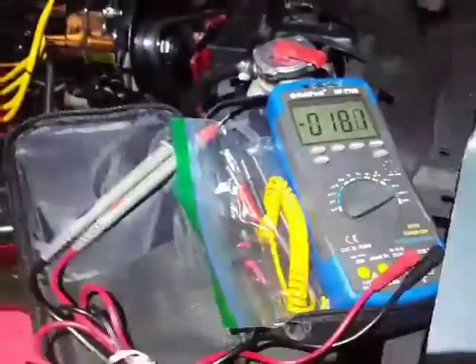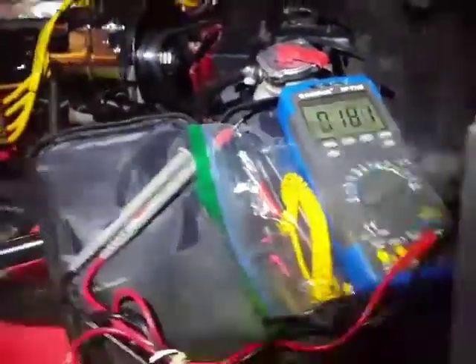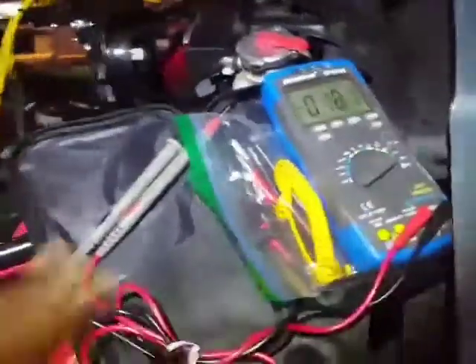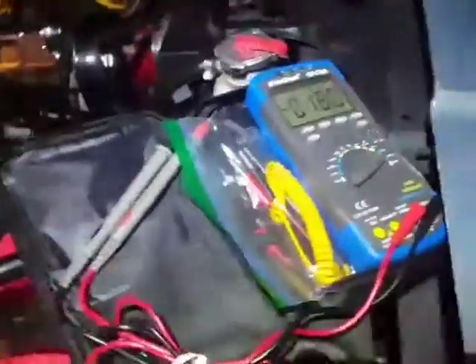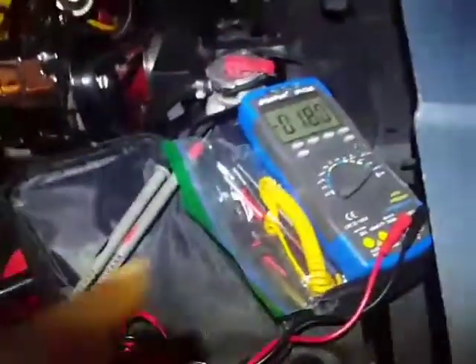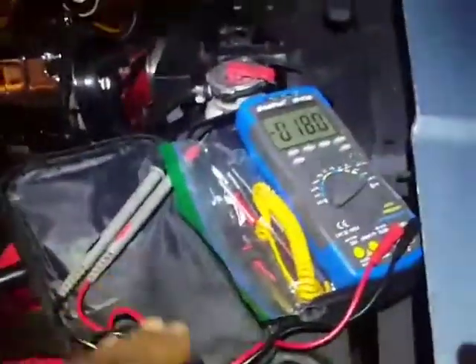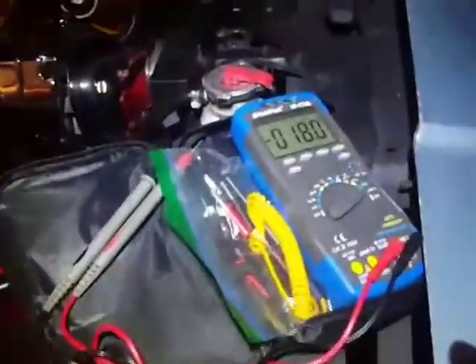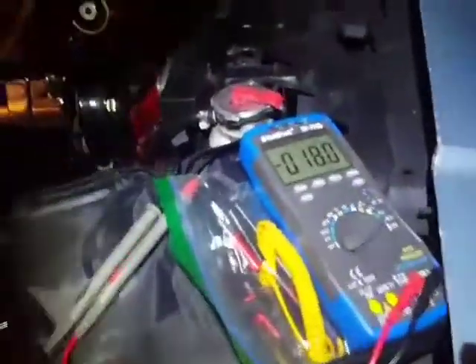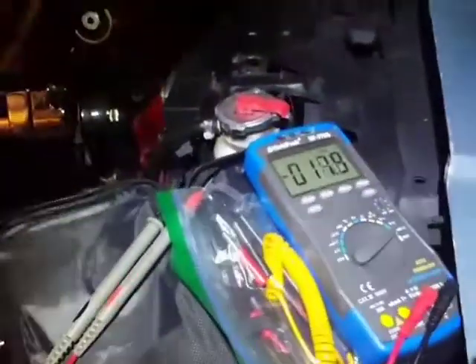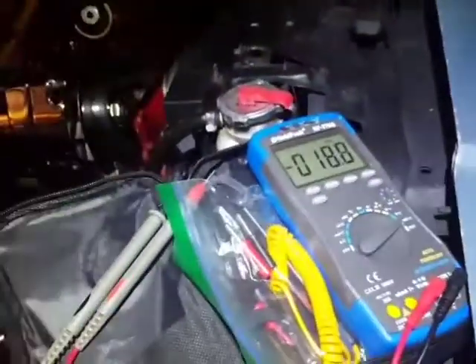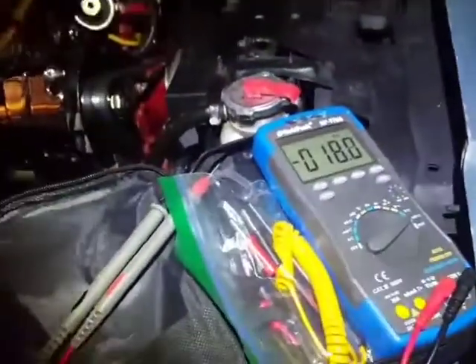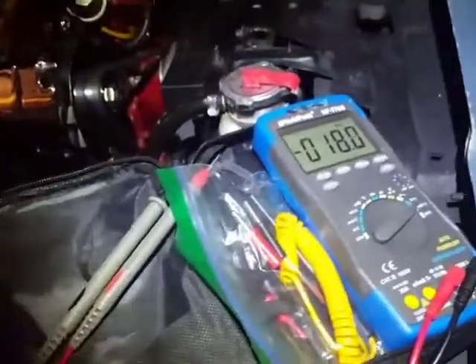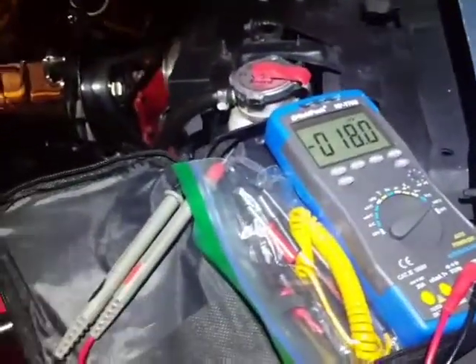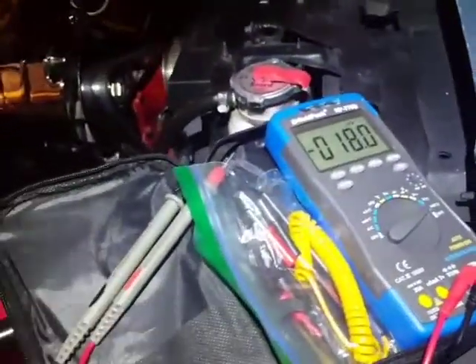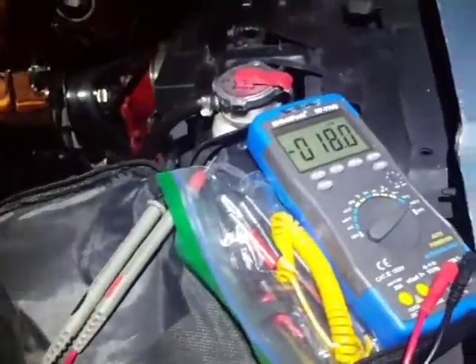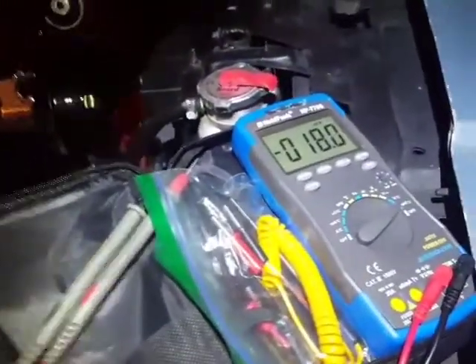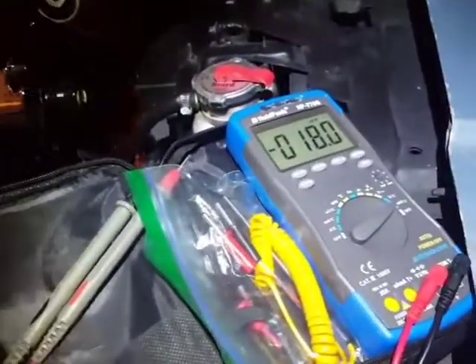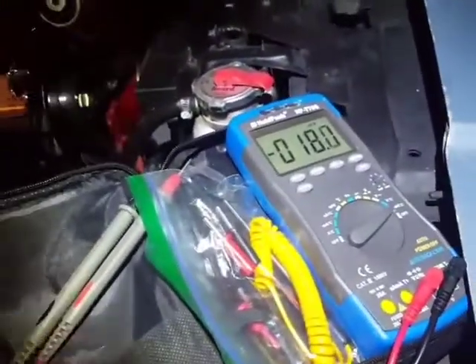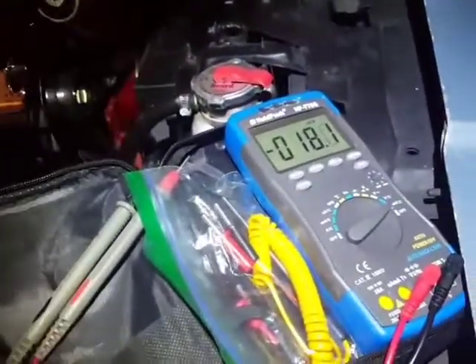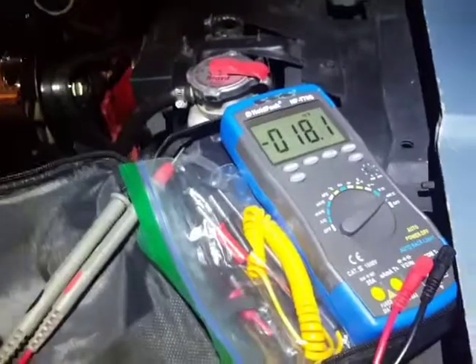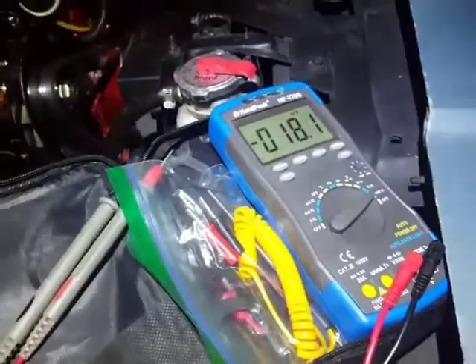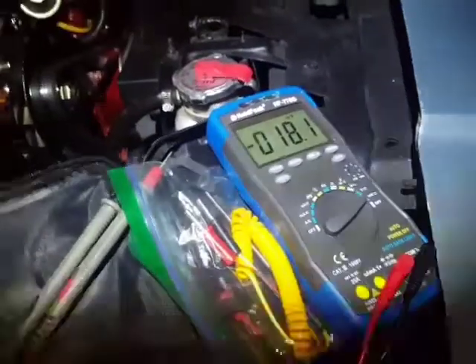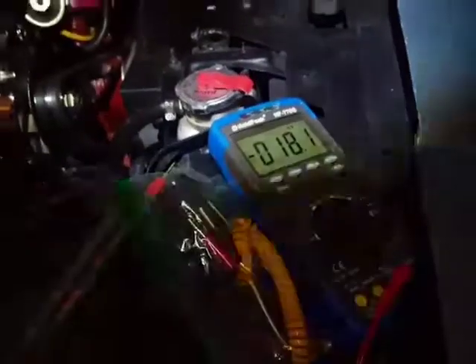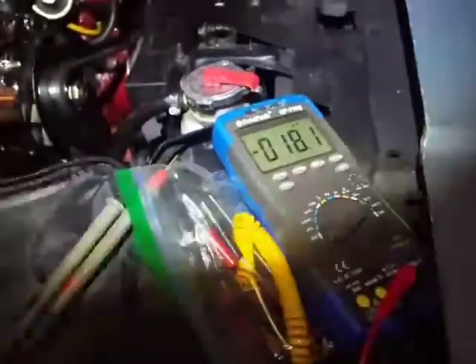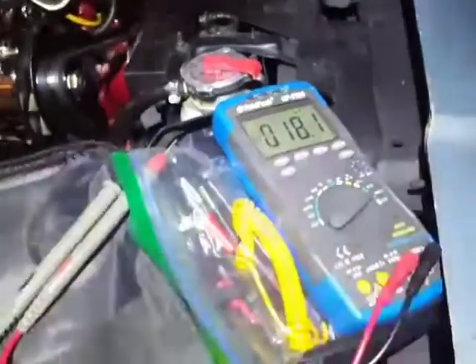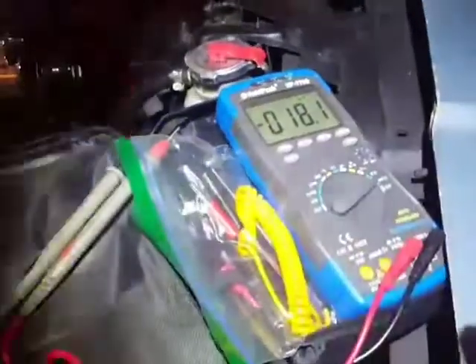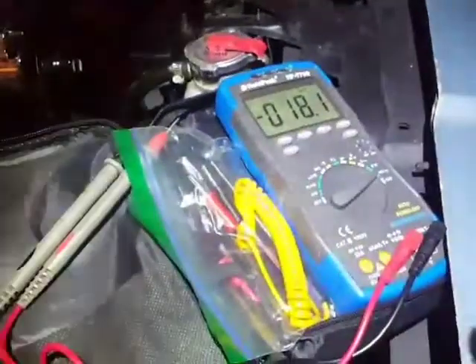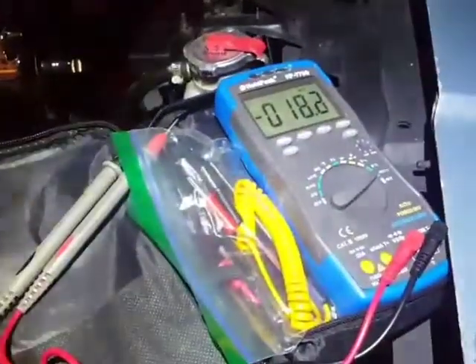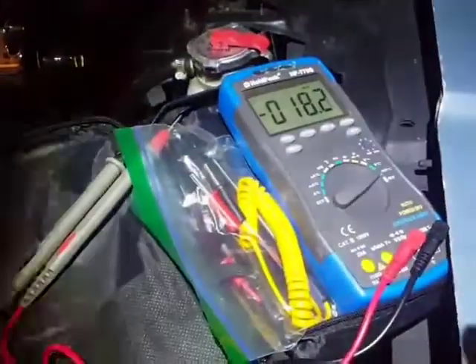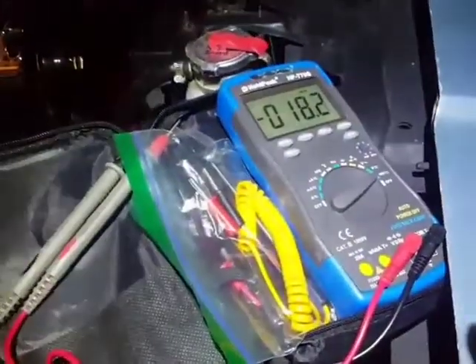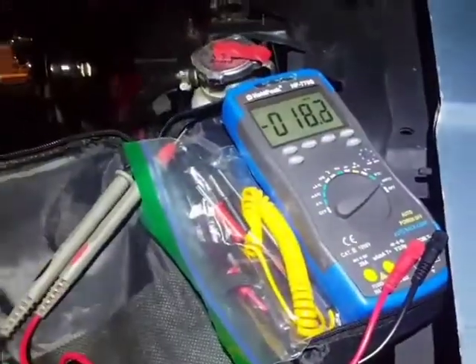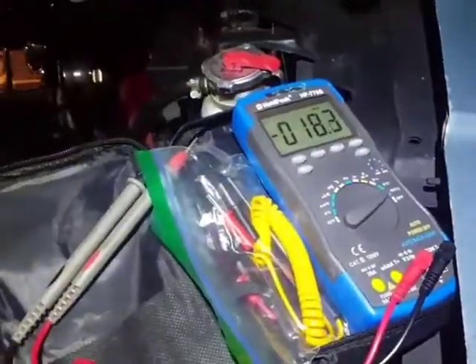But anyway, this was $10 and change with free shipping off eBay, and it works absolutely great.